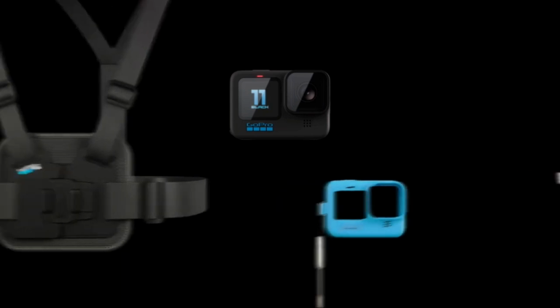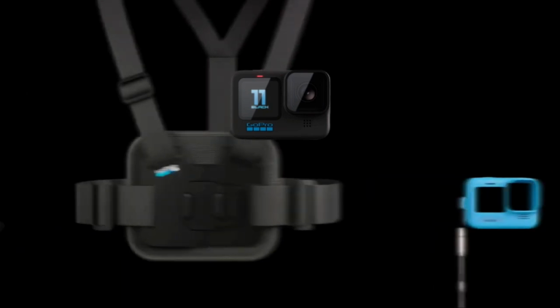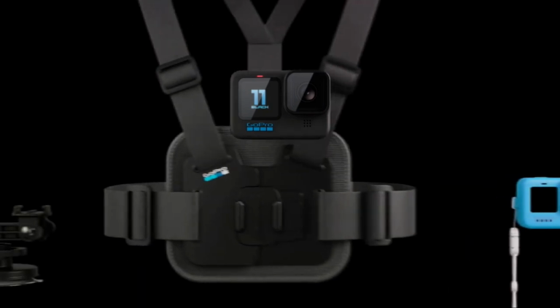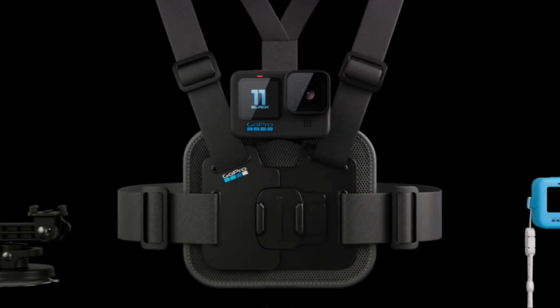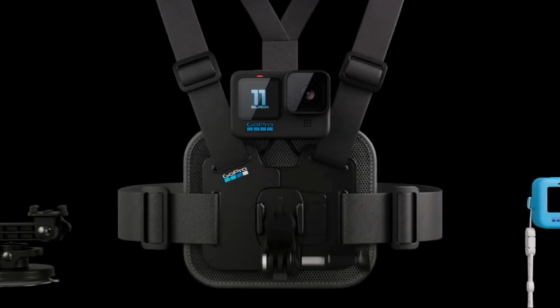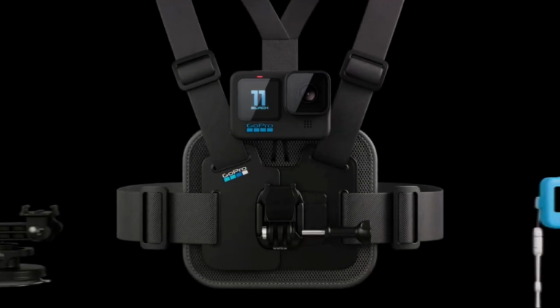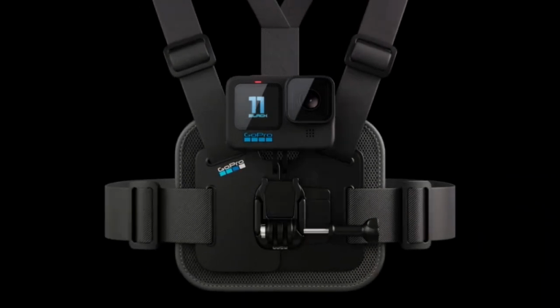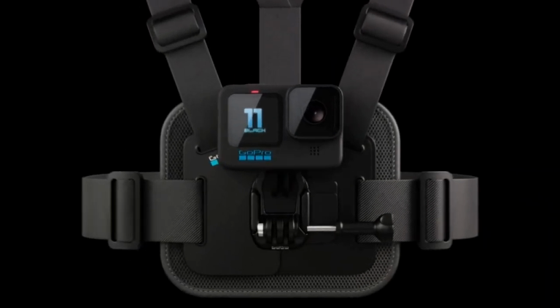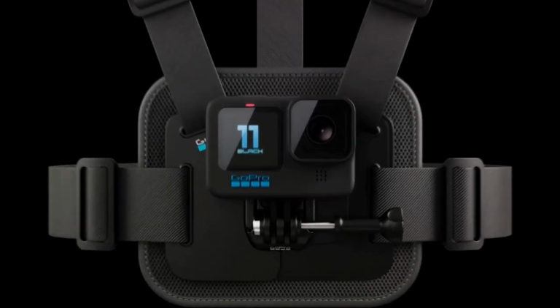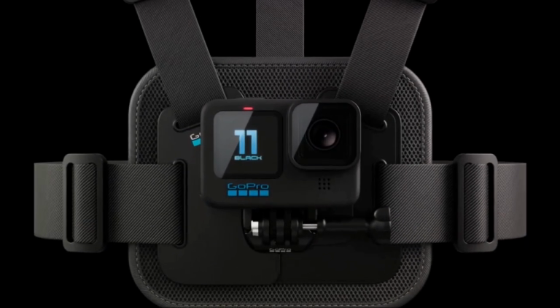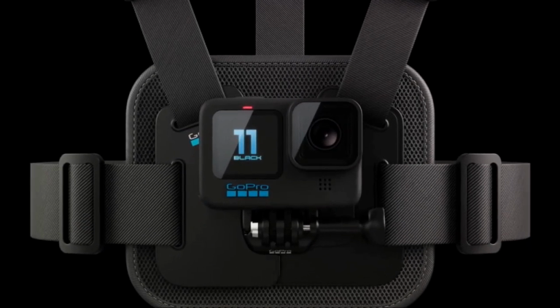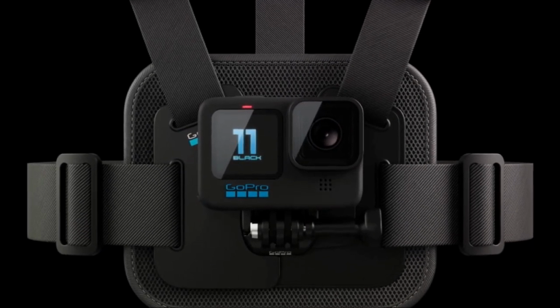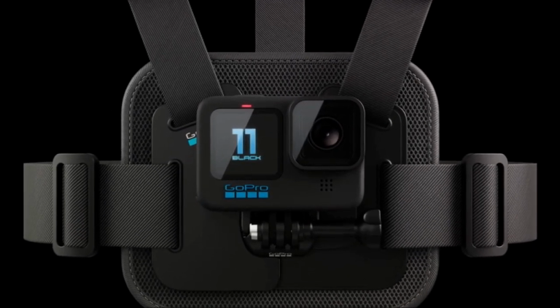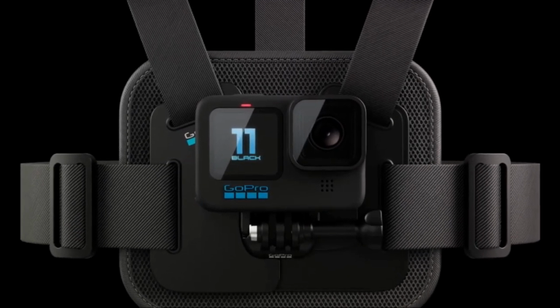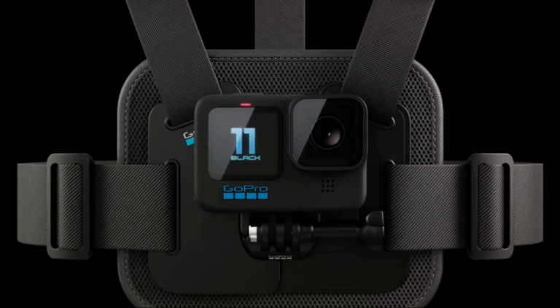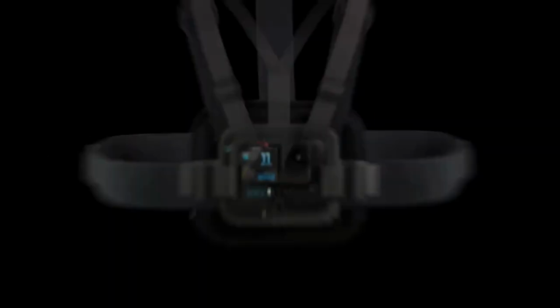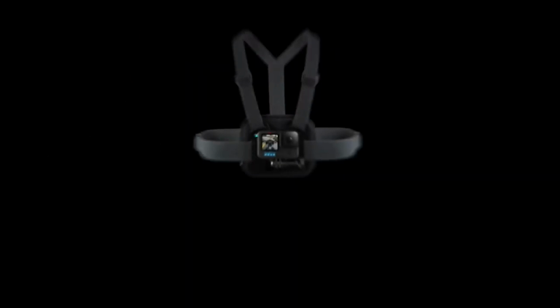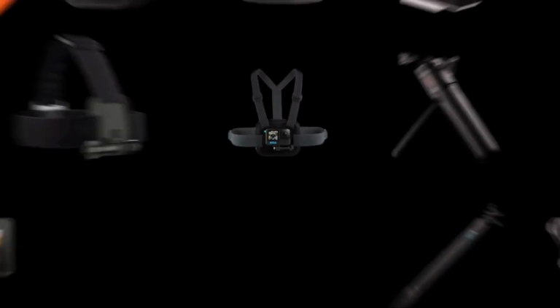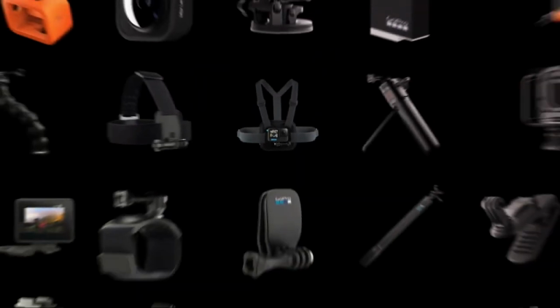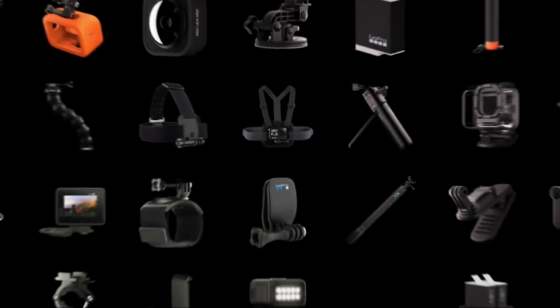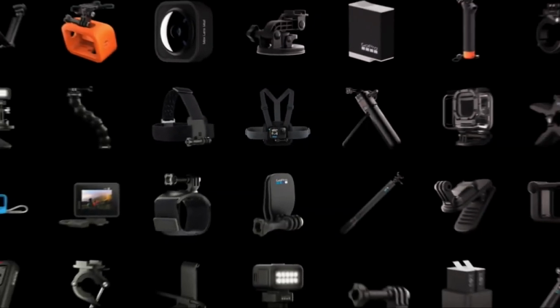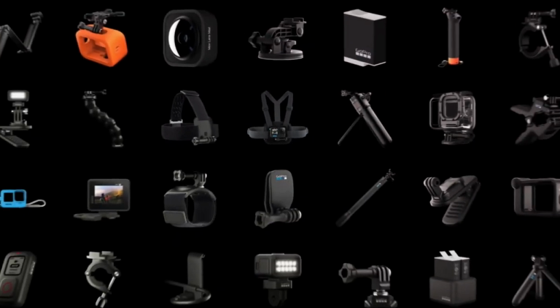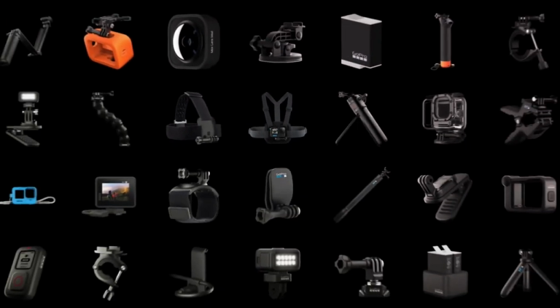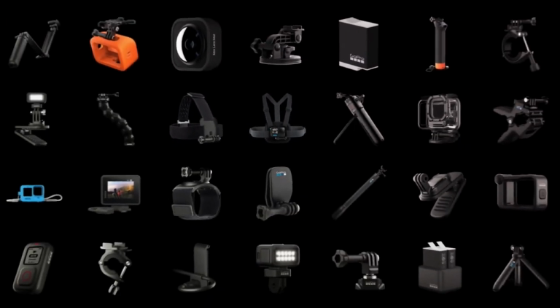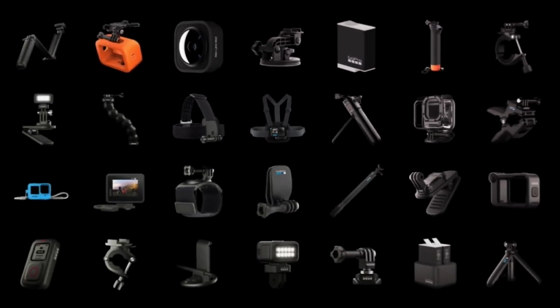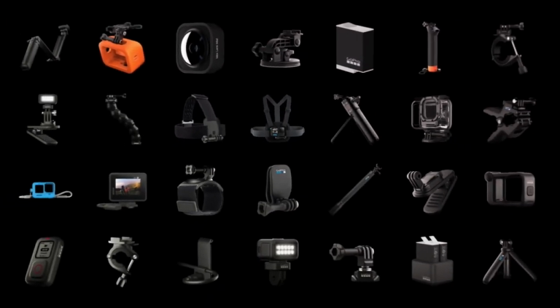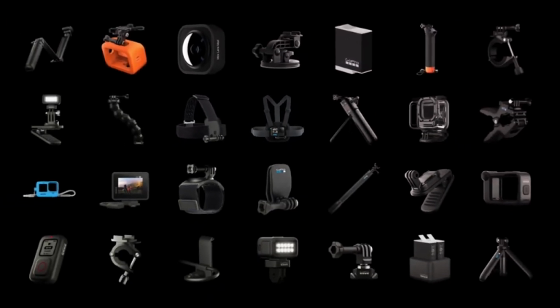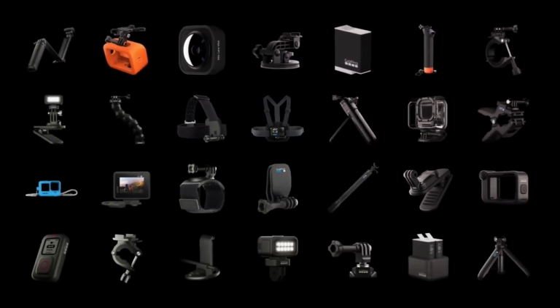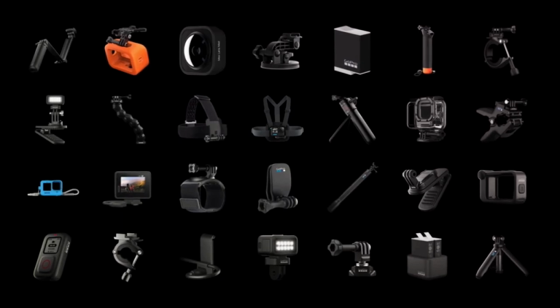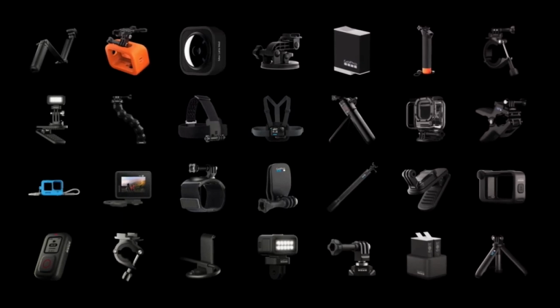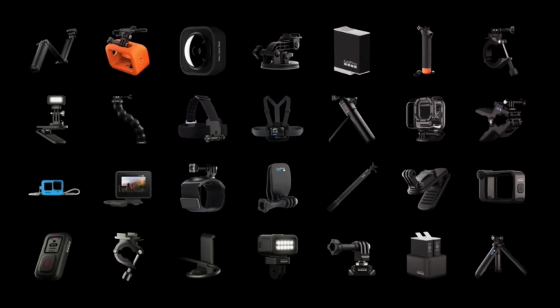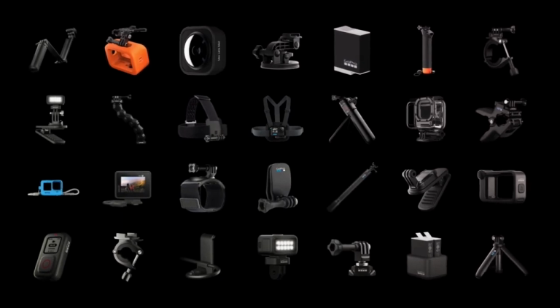With the GoPro Hero 11 Black, capture your adventures like never before. Seize the moment.